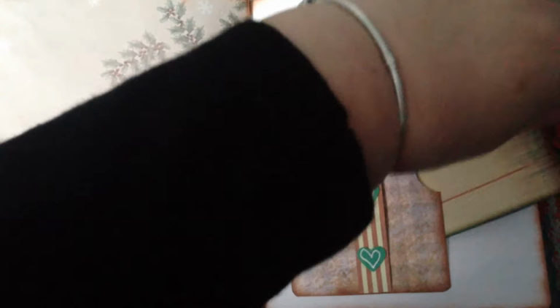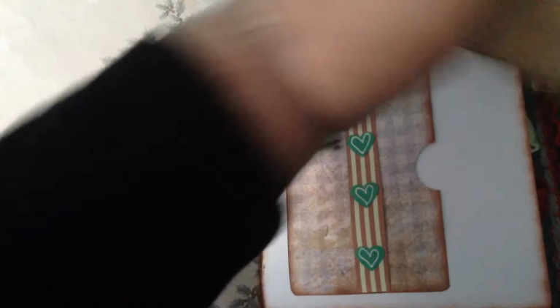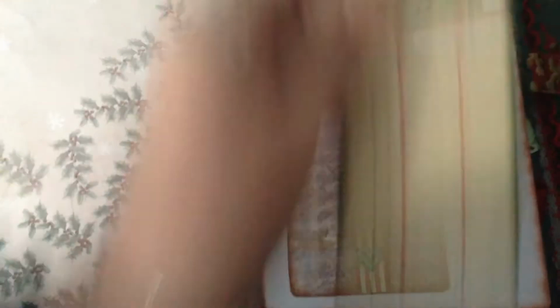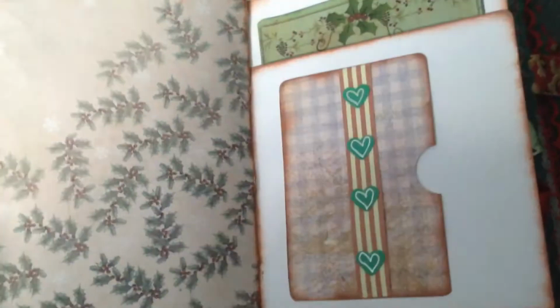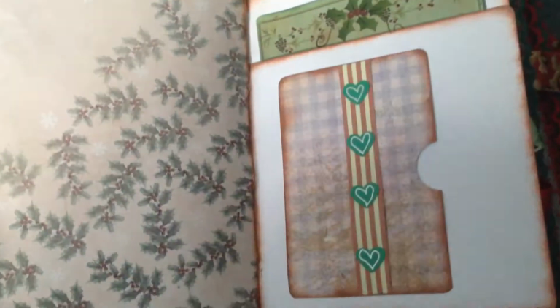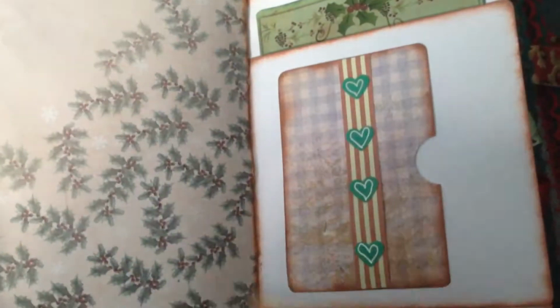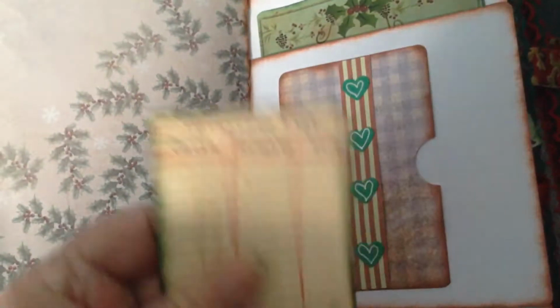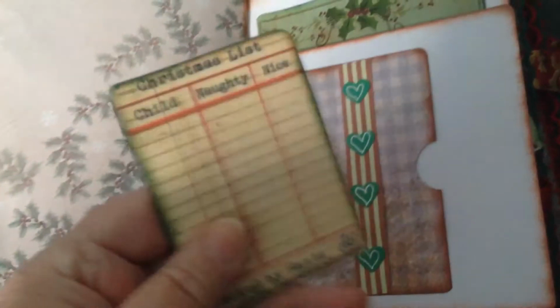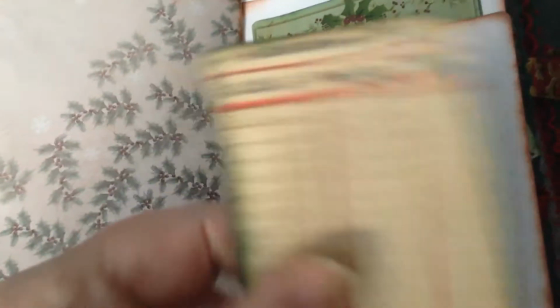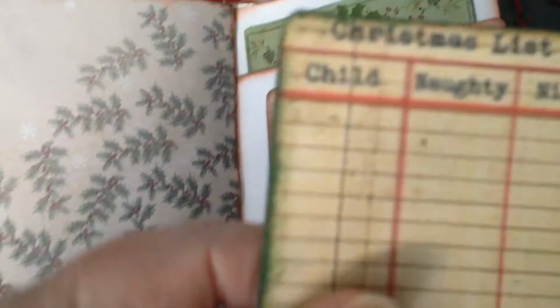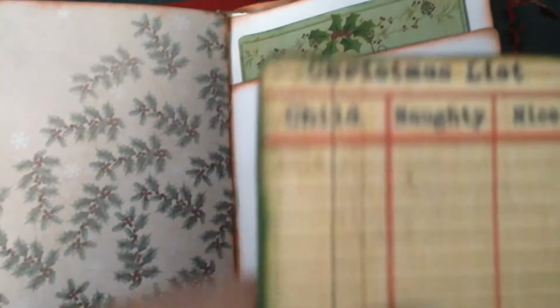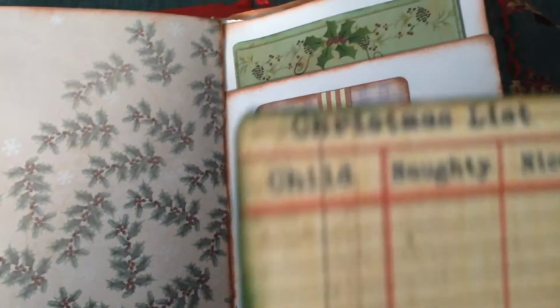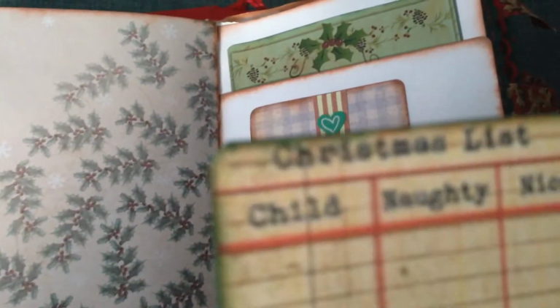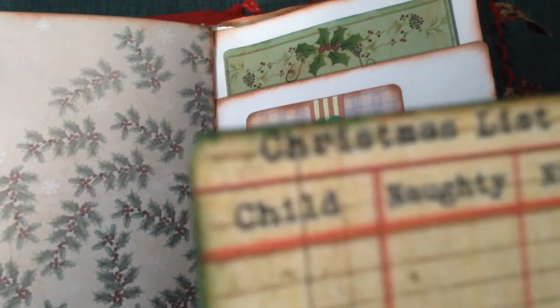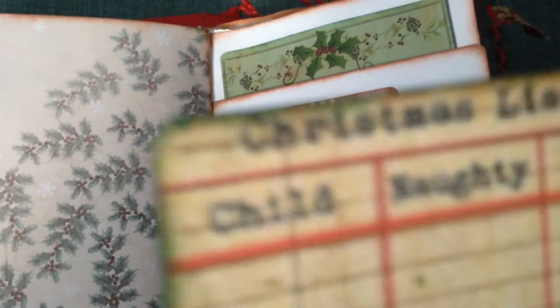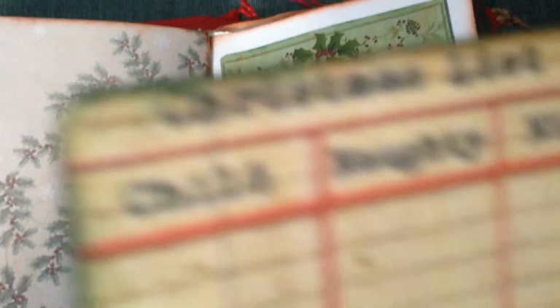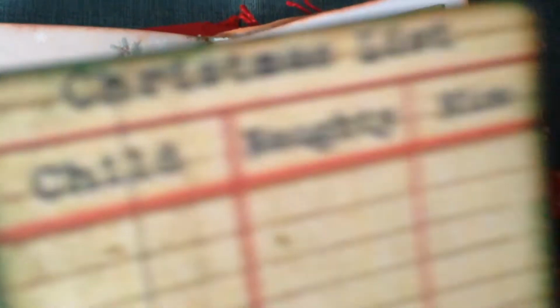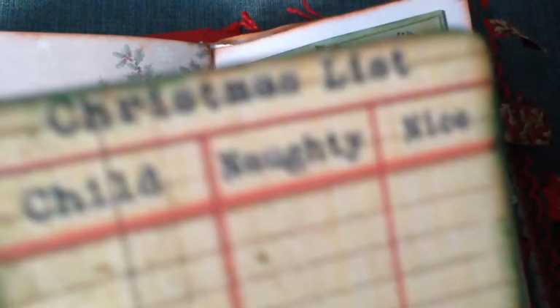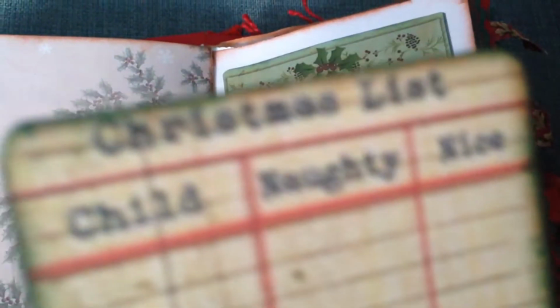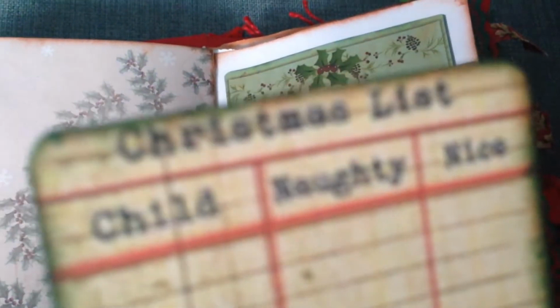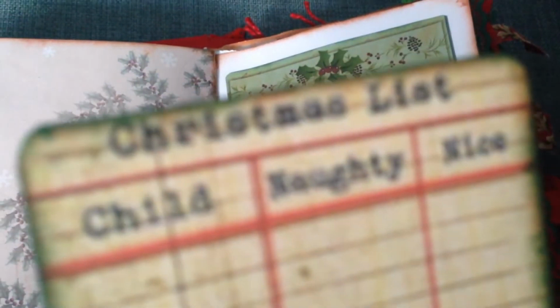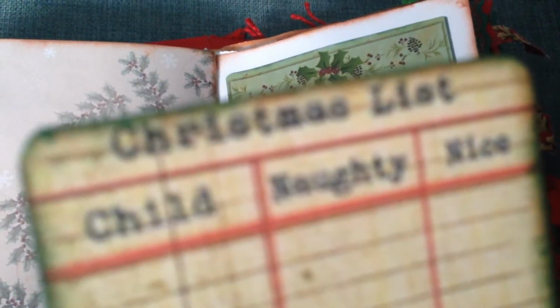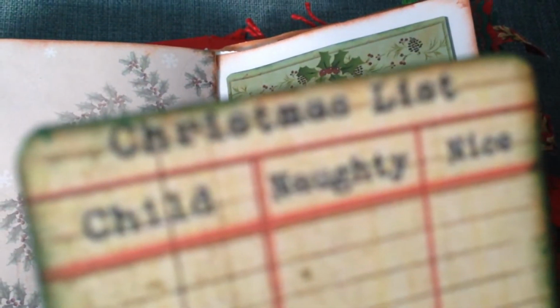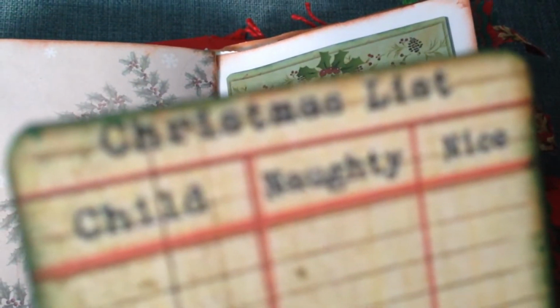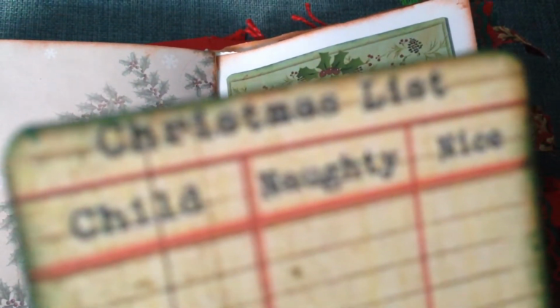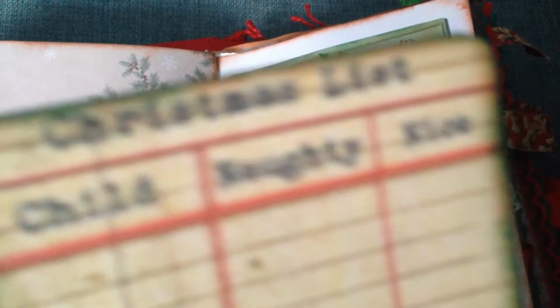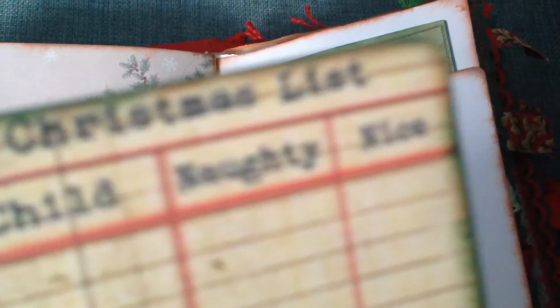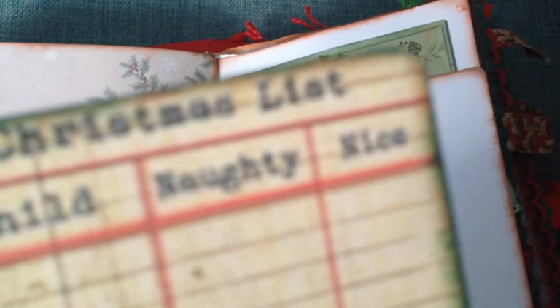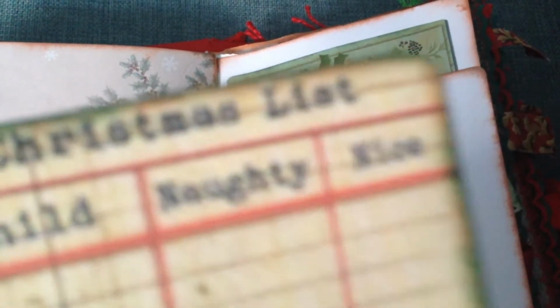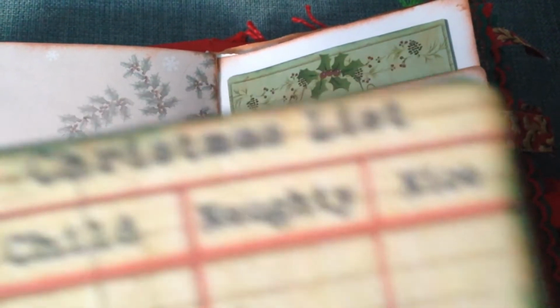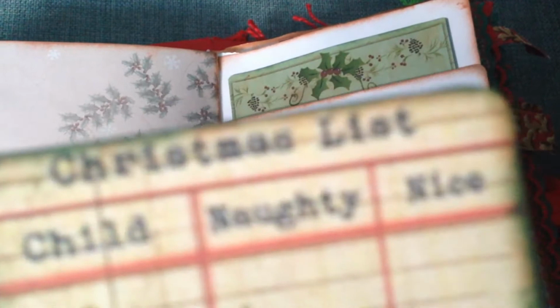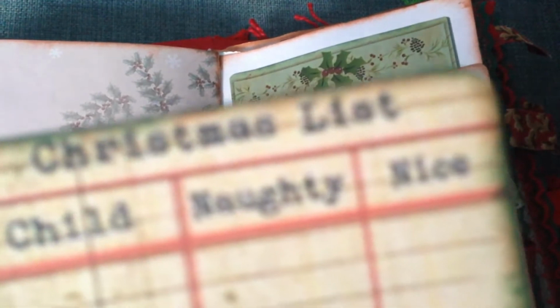This is my favourite thing in the whole book — a naughty and nice list.